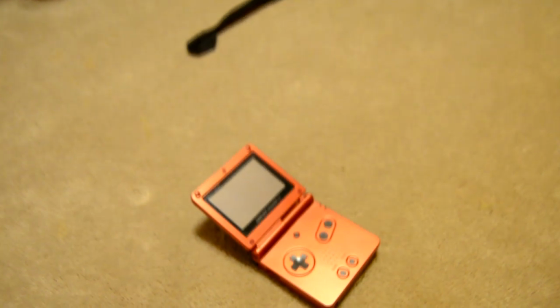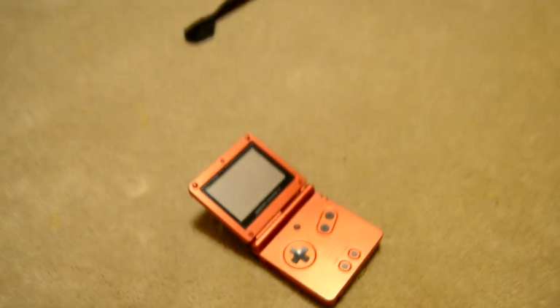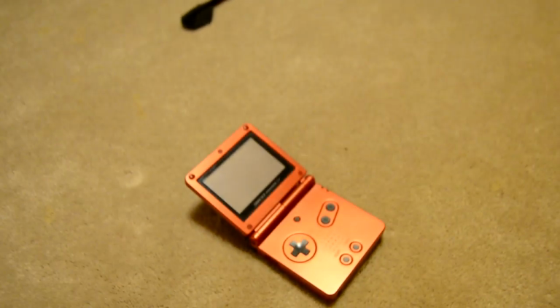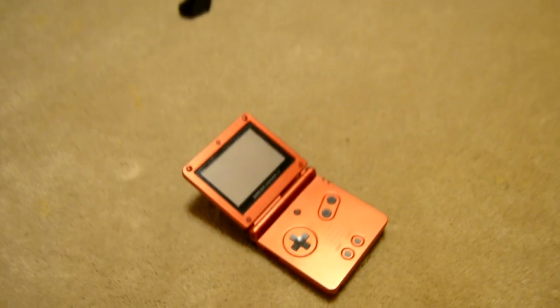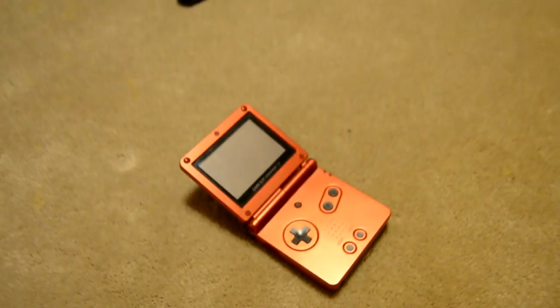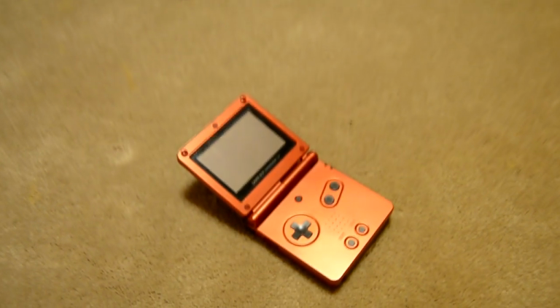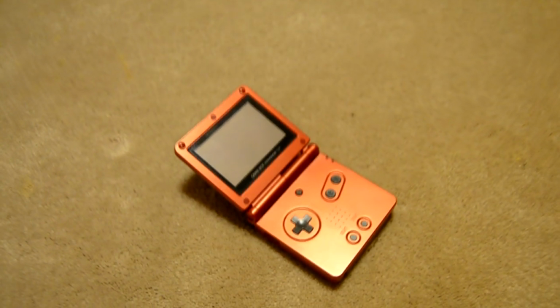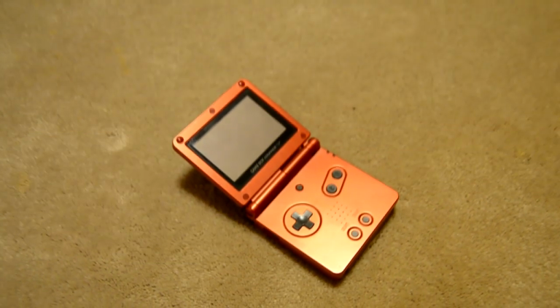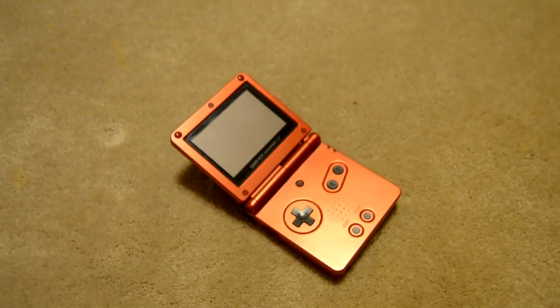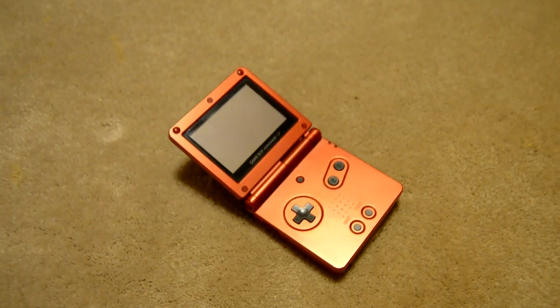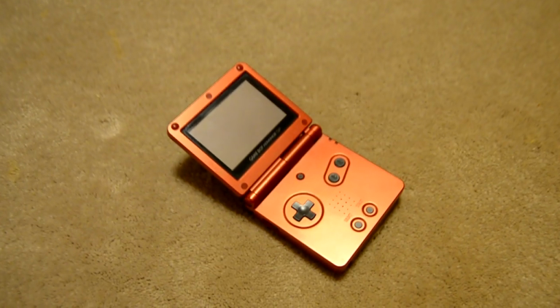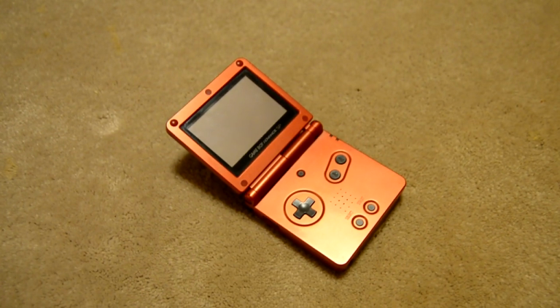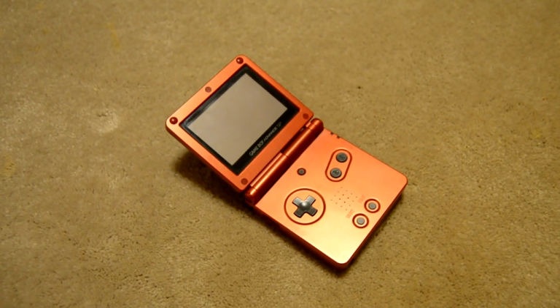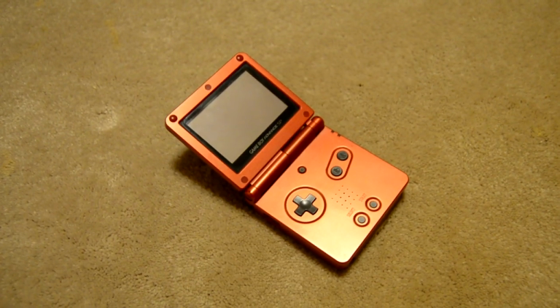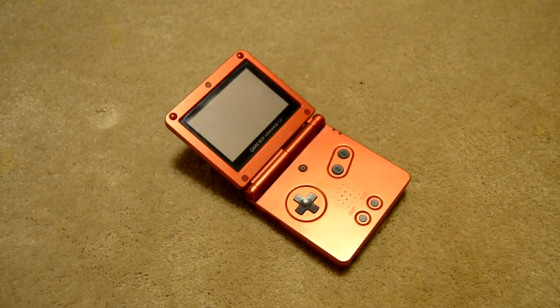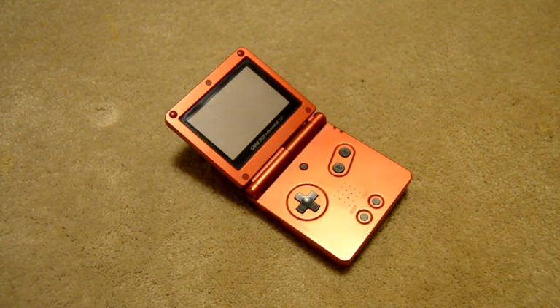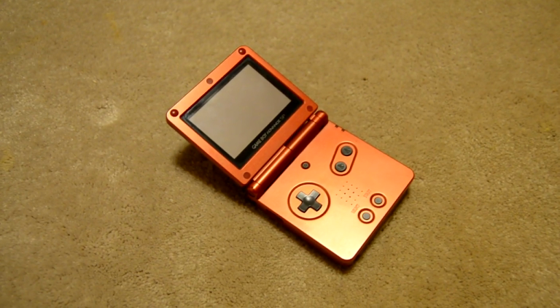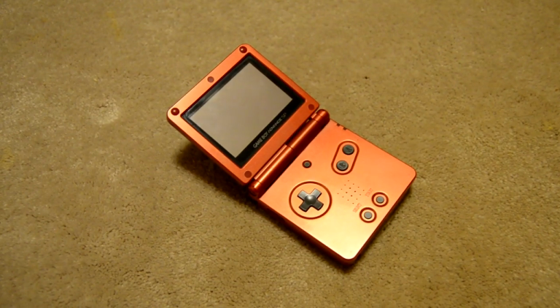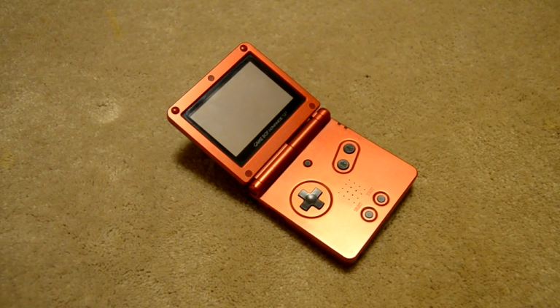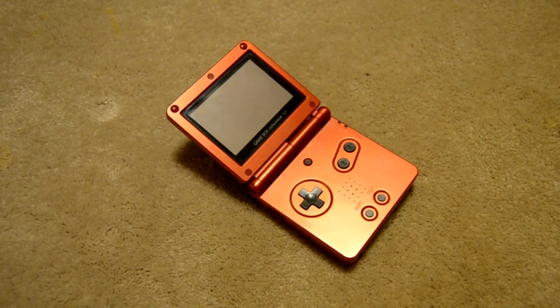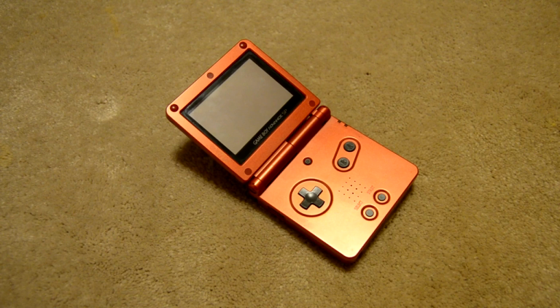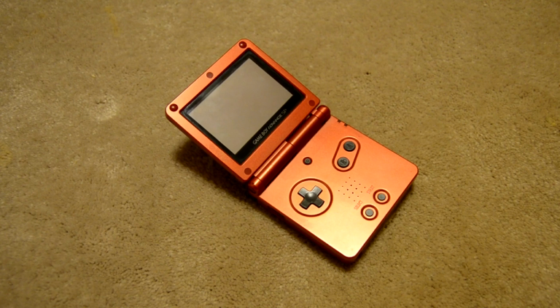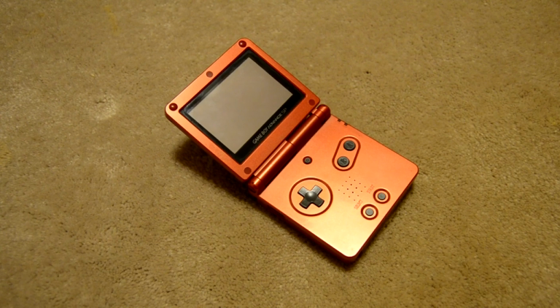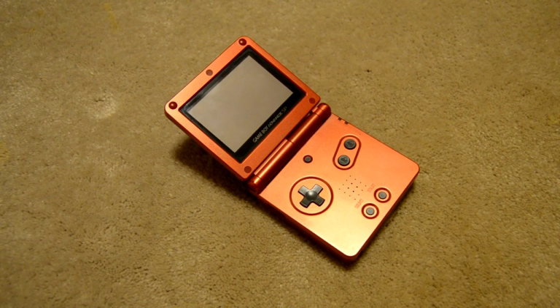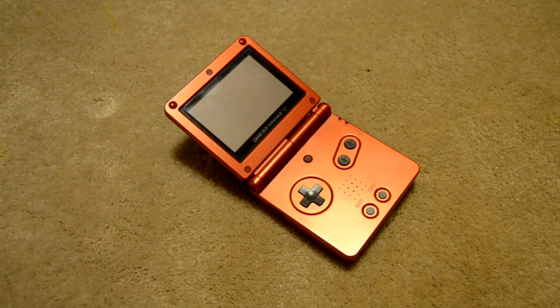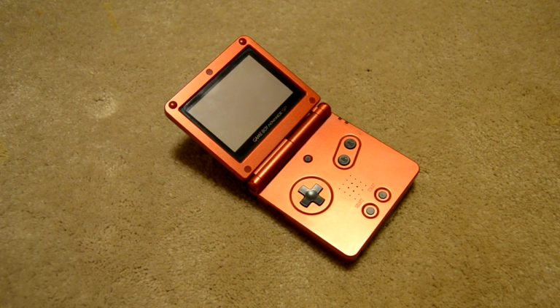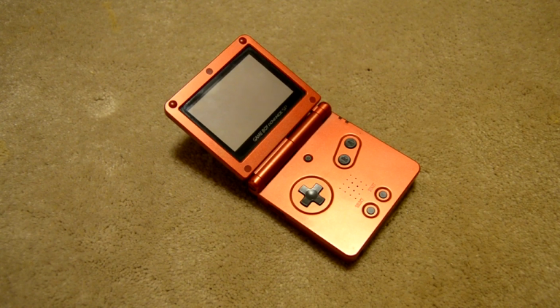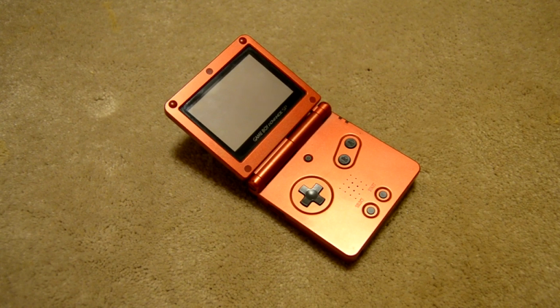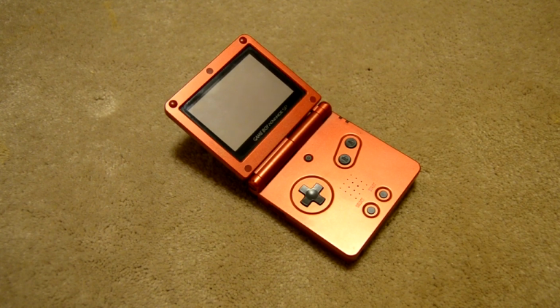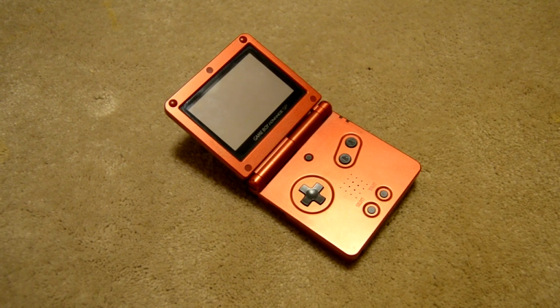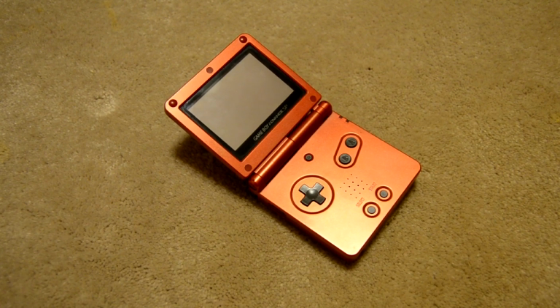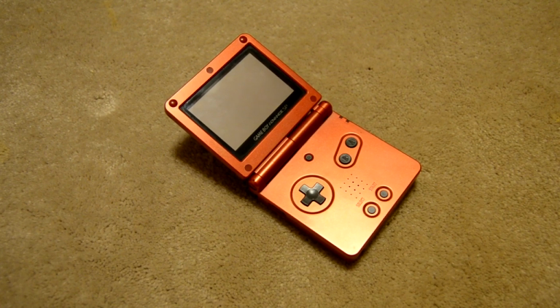Against handhelds of today, I award it a very respectable 8 out of 10, with points taken off simply because its technology is outdated.